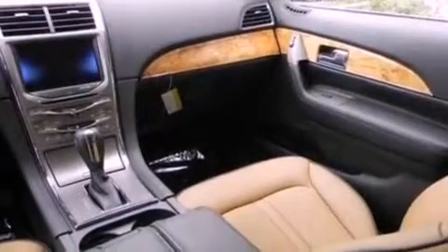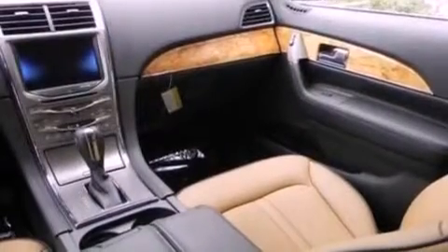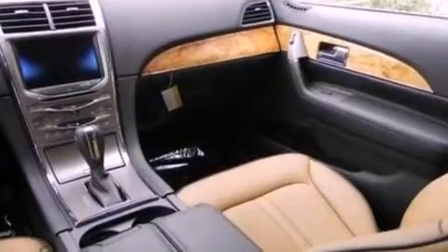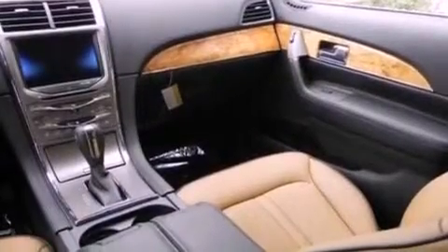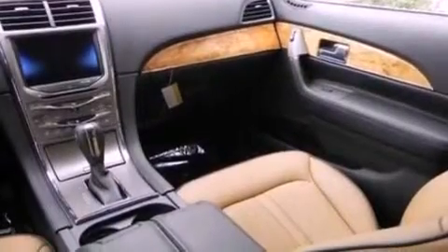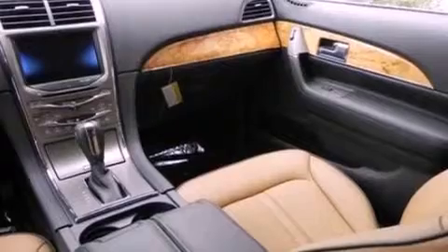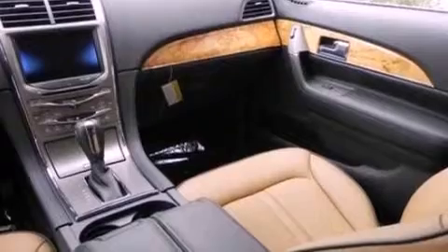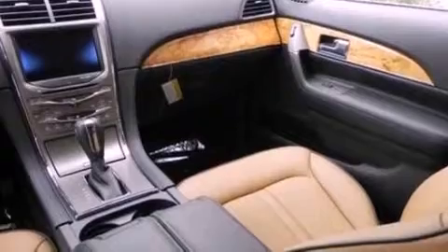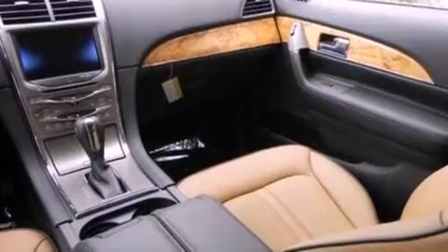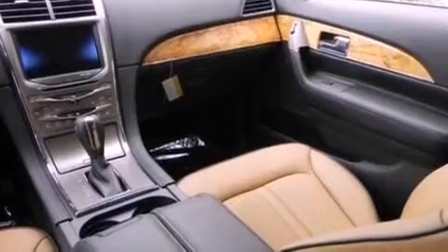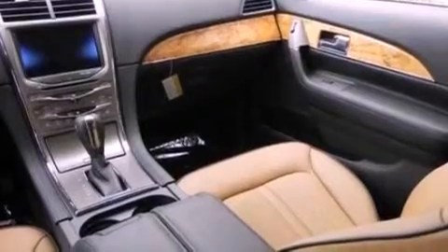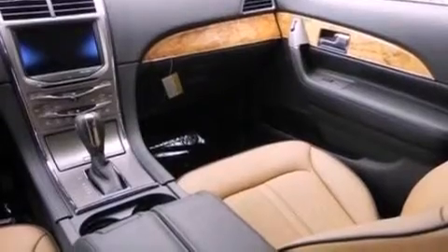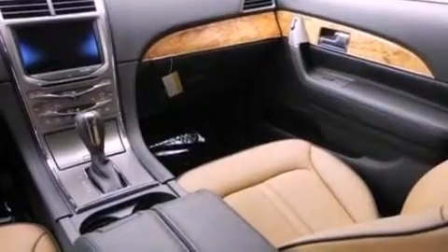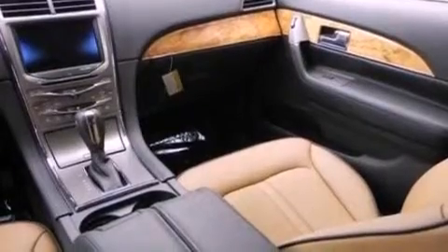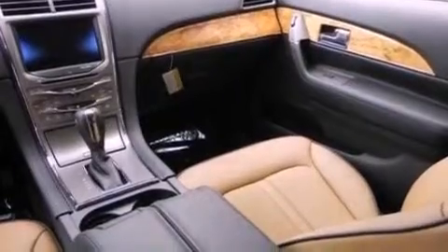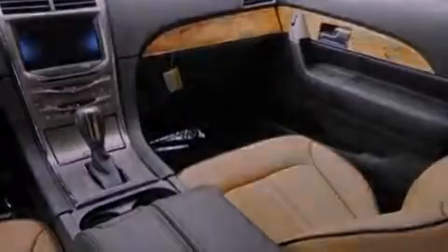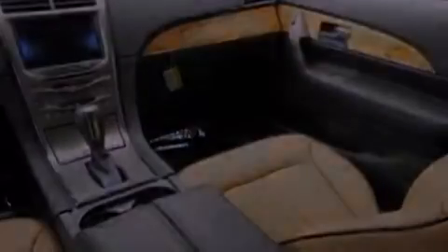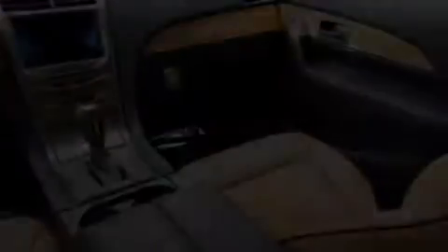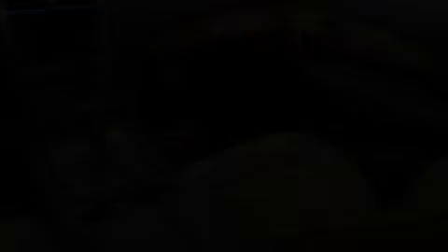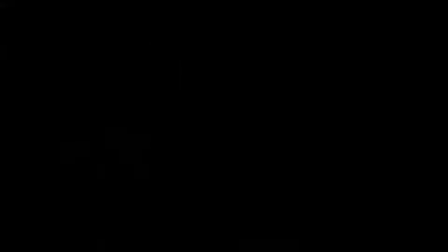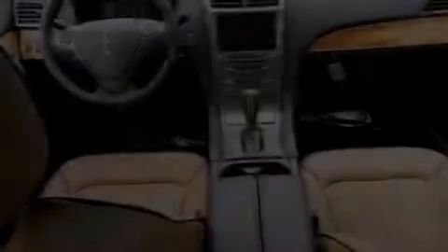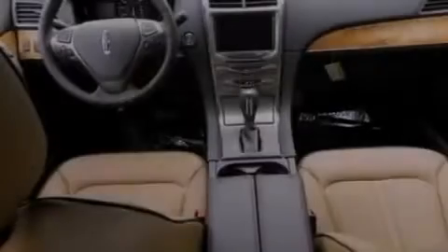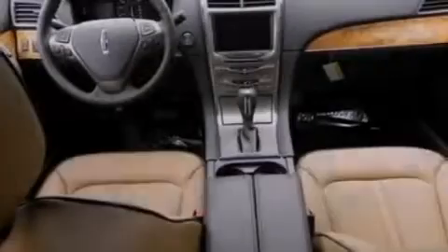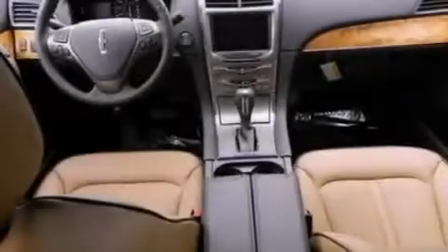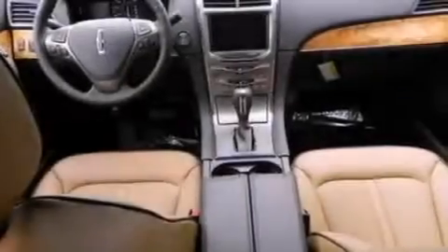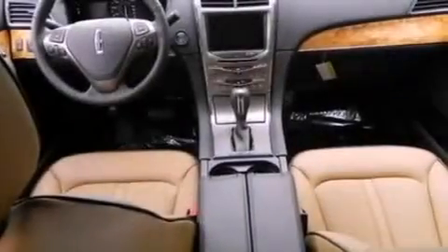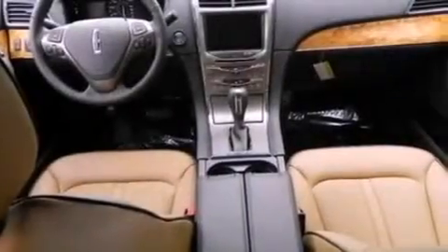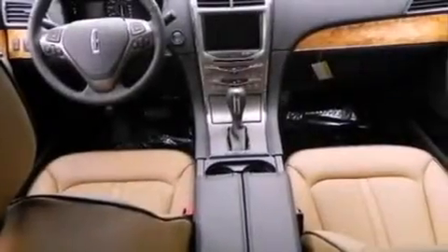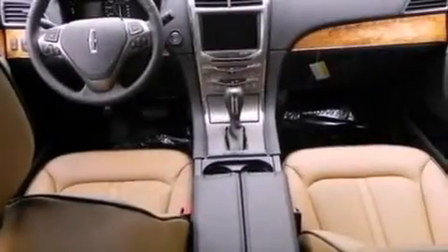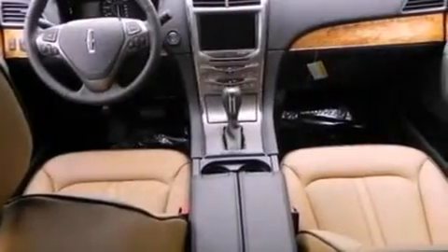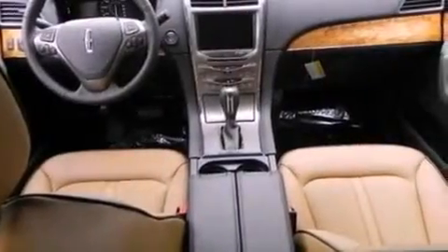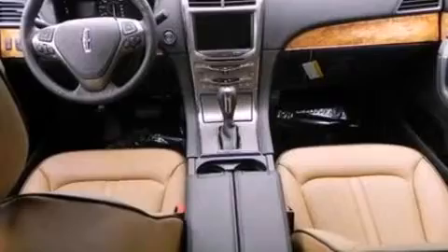Memory settings for the driver's seat positions, so you can recall your favorite position with the push of one button, and a rear spoiler.